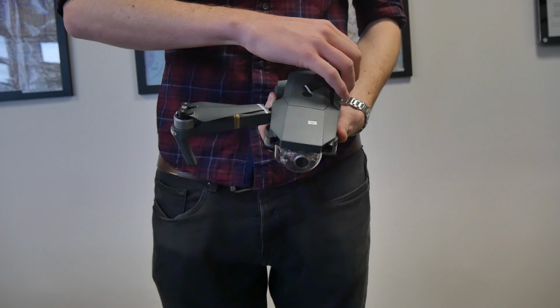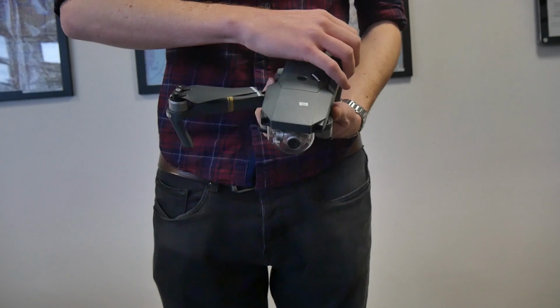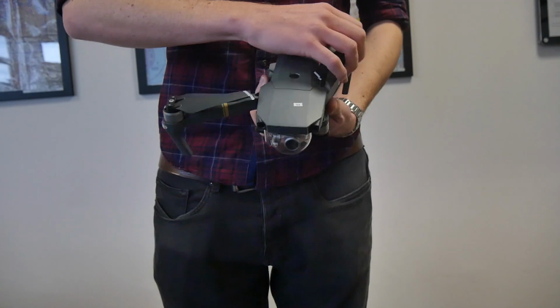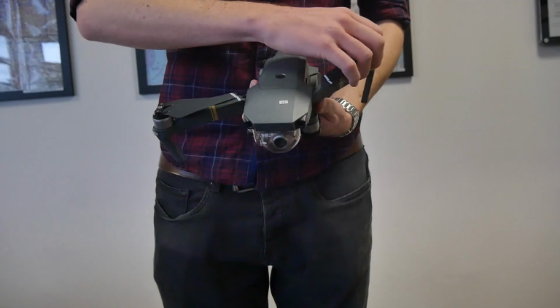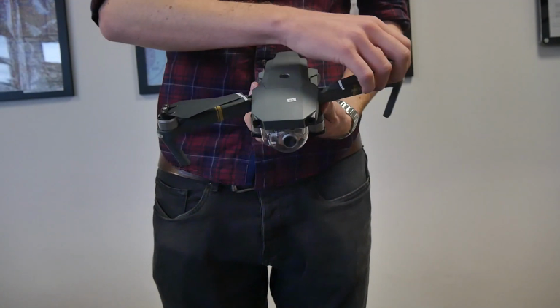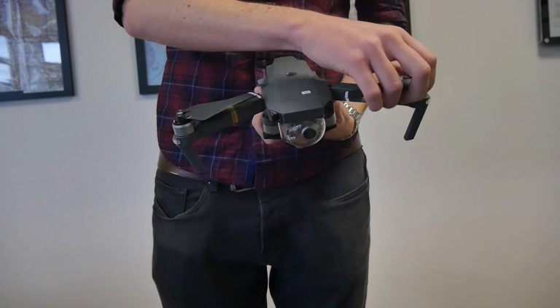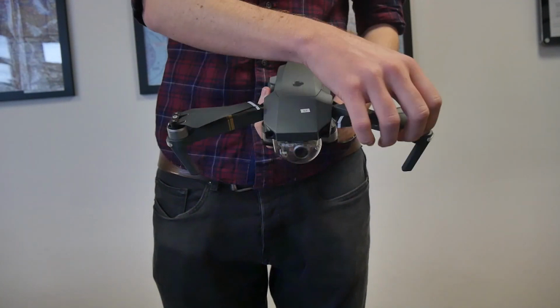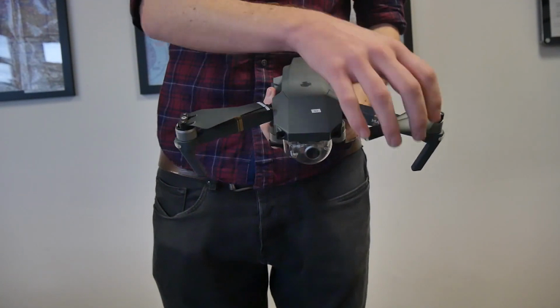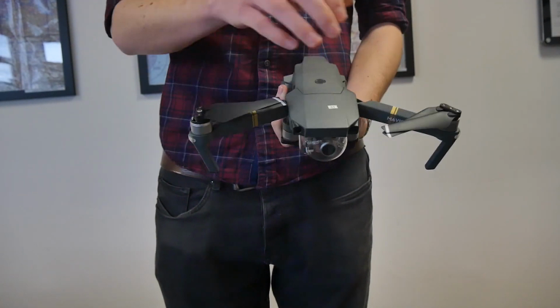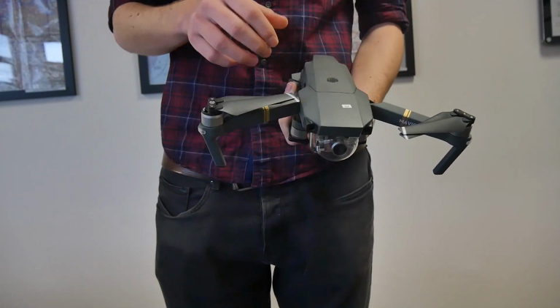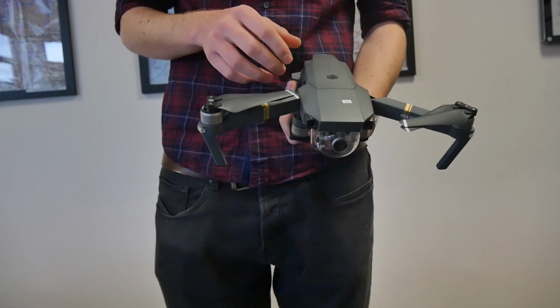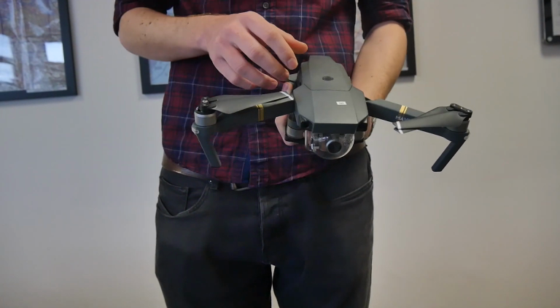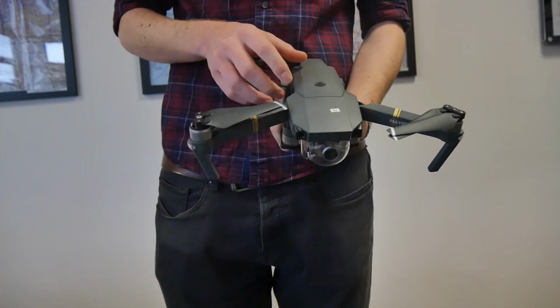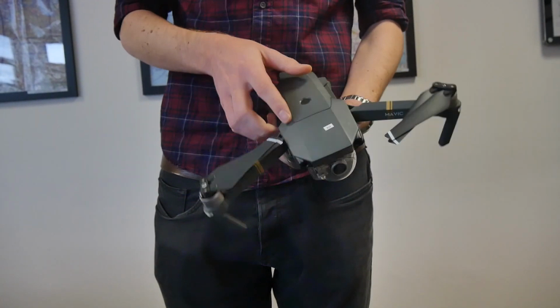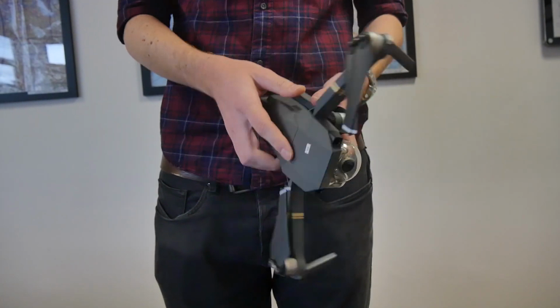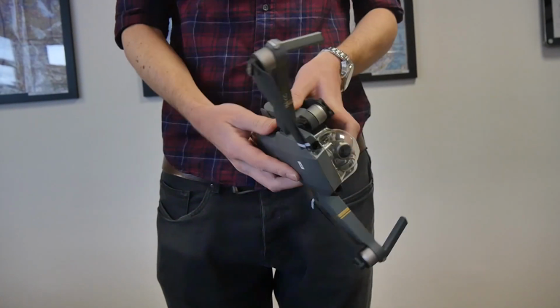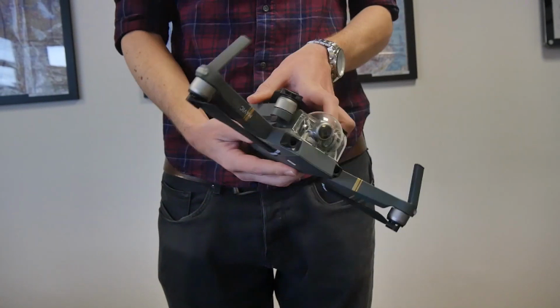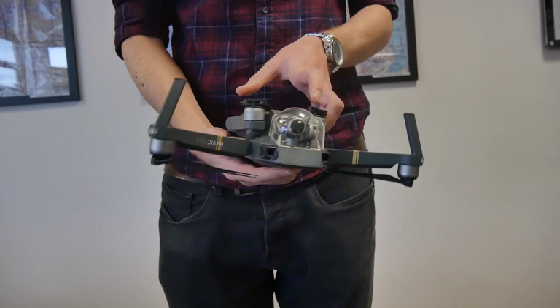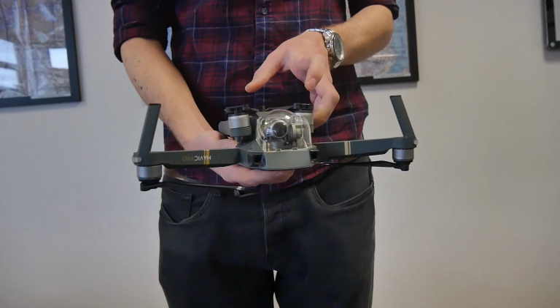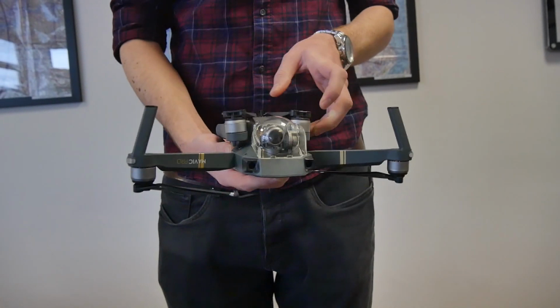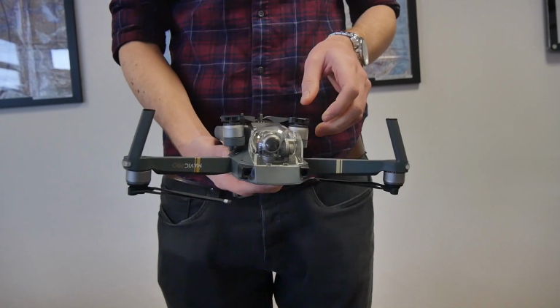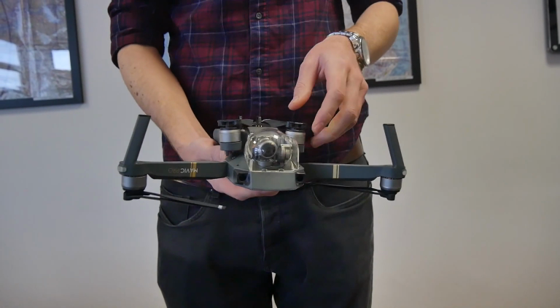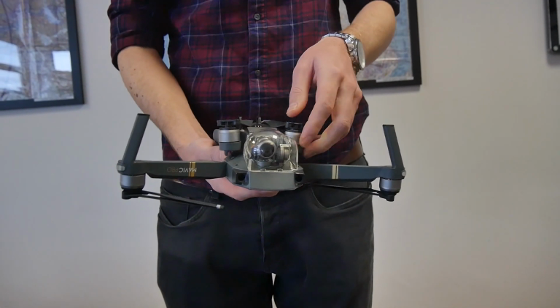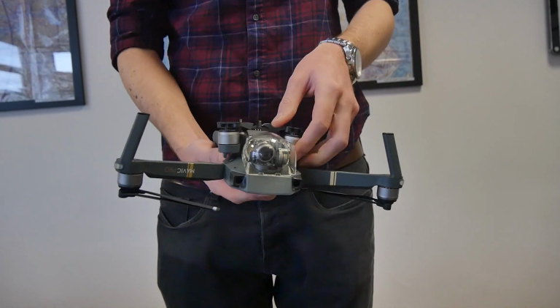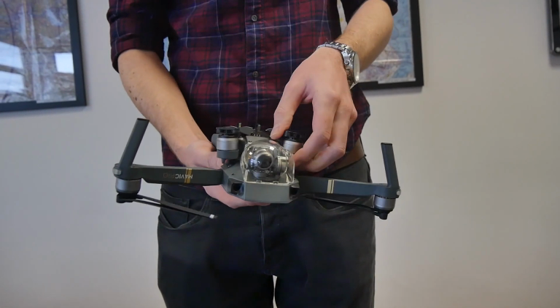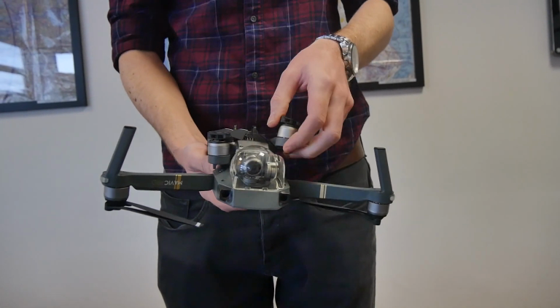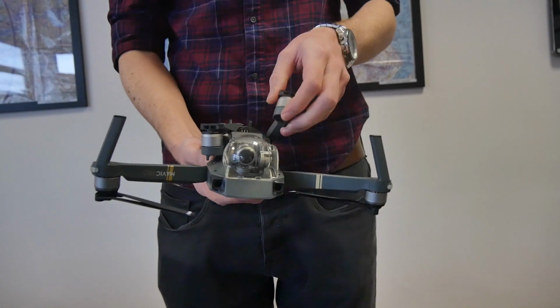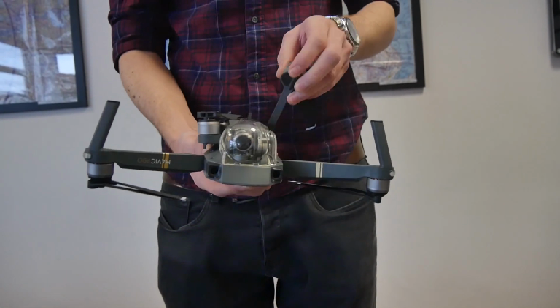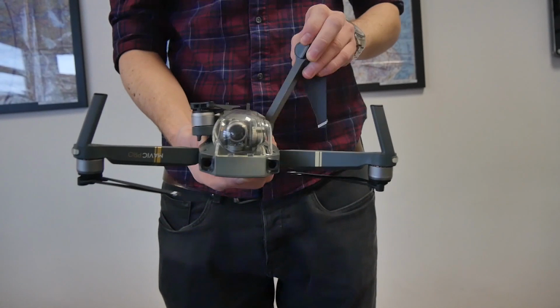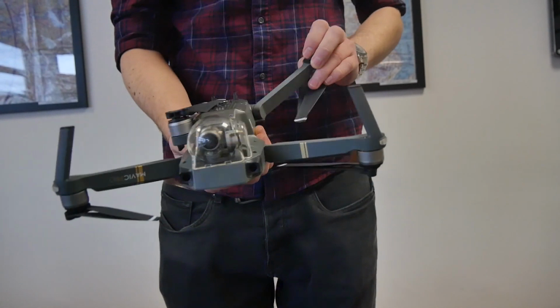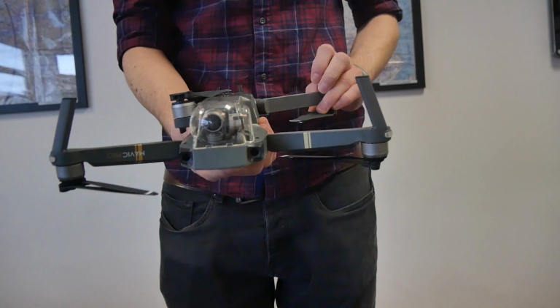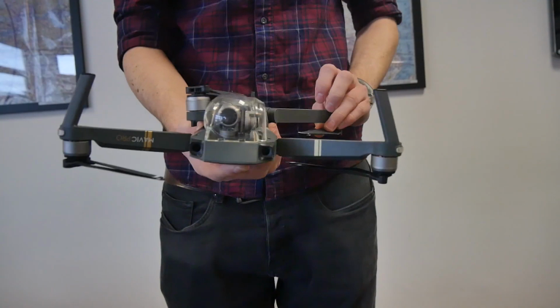The front two arms snap out from the side of the aircraft, while the bottom two rotate from underneath. Setup really is that easy.